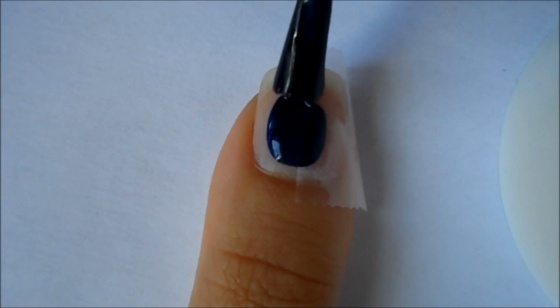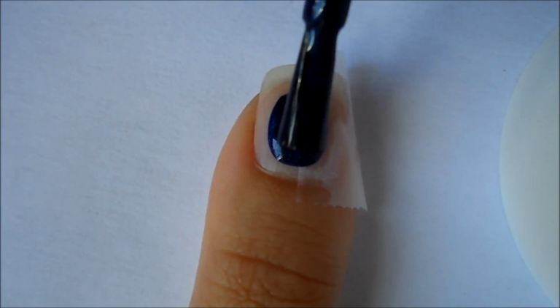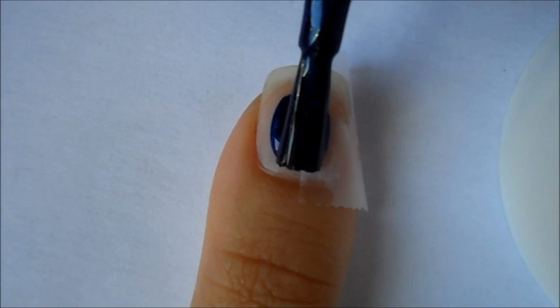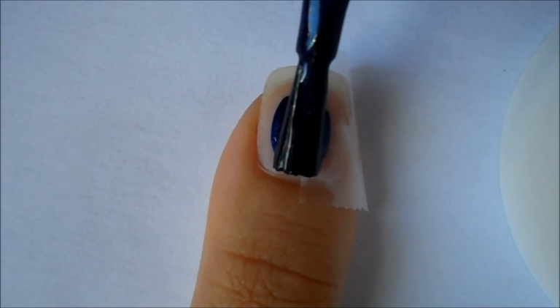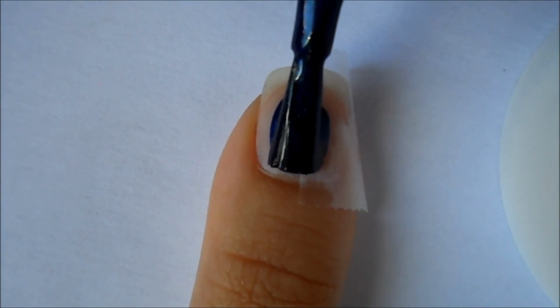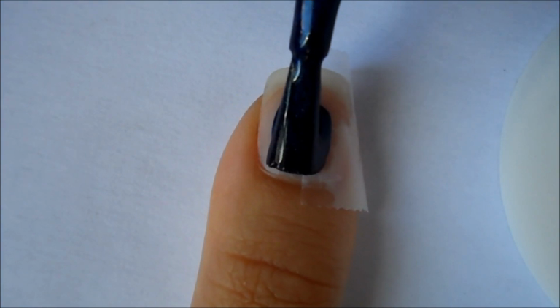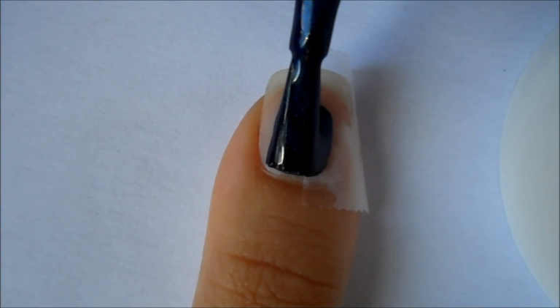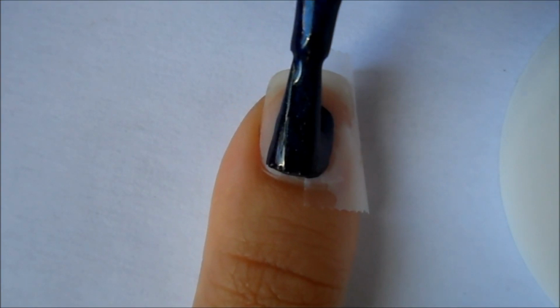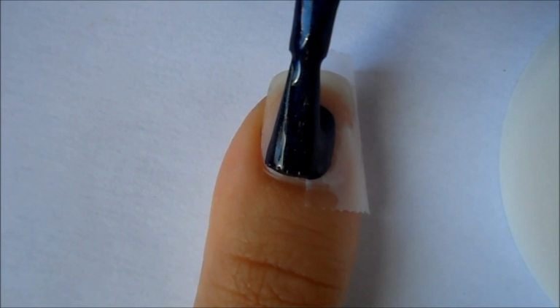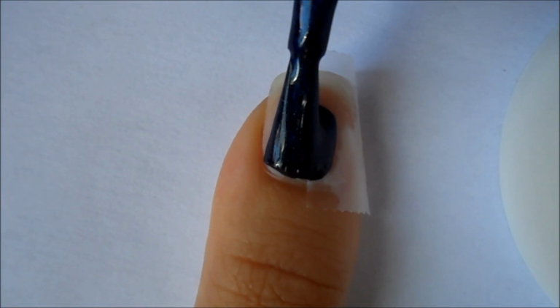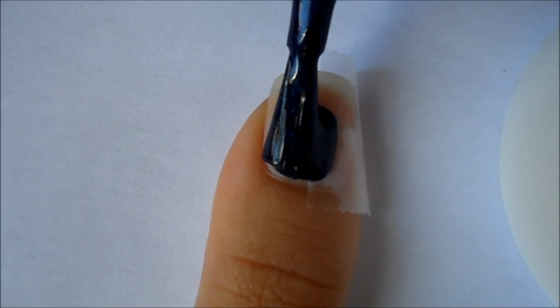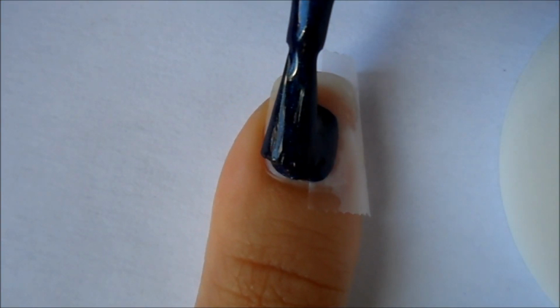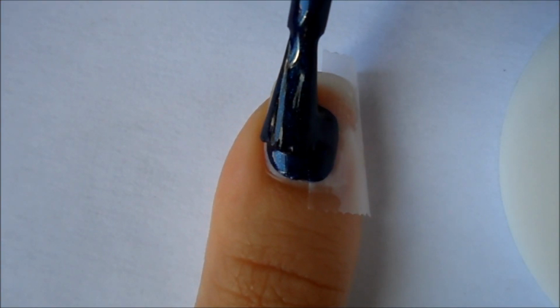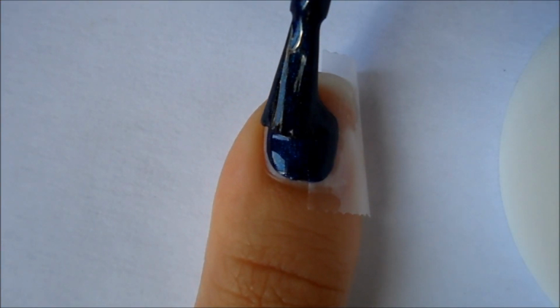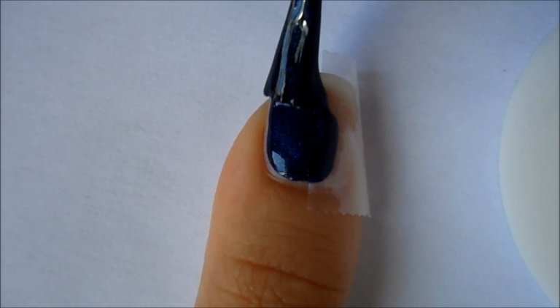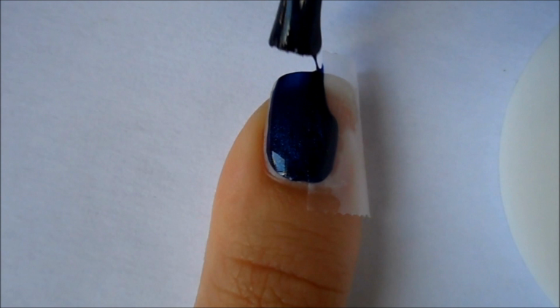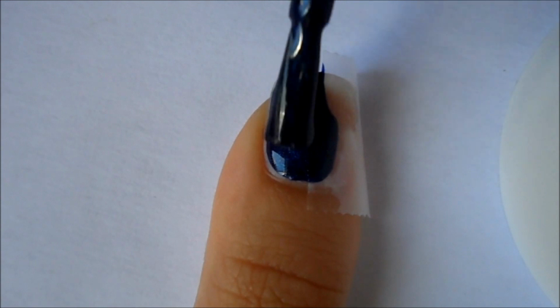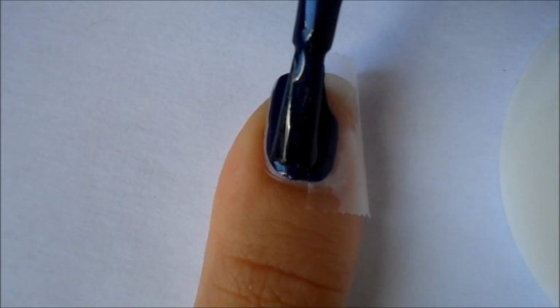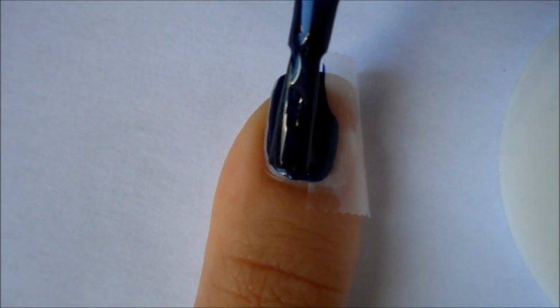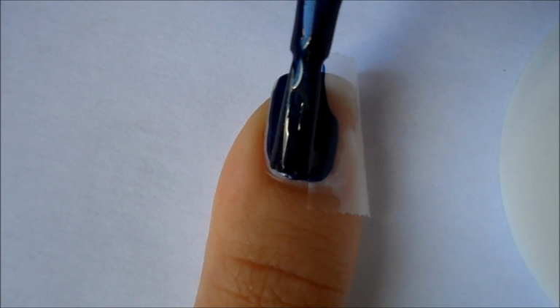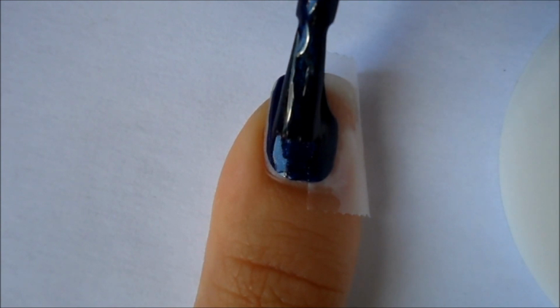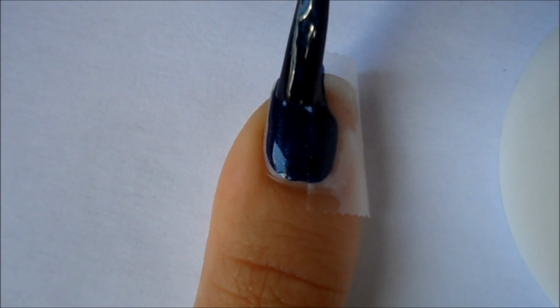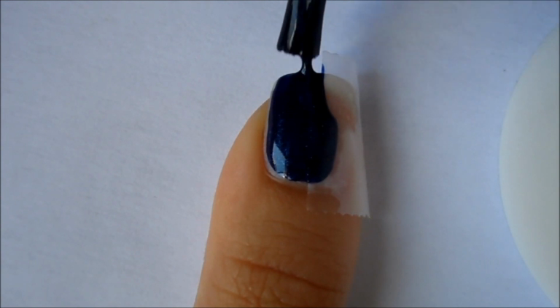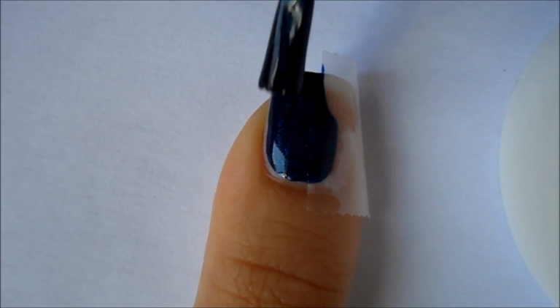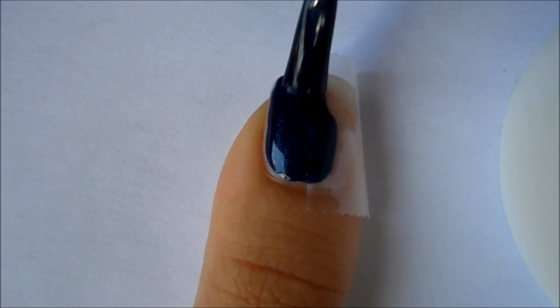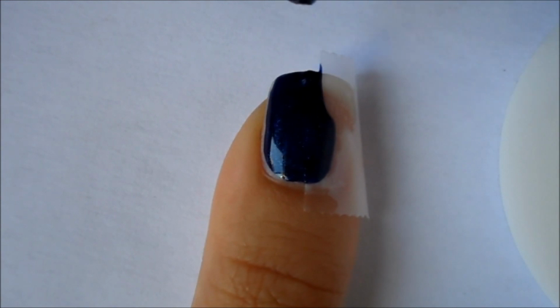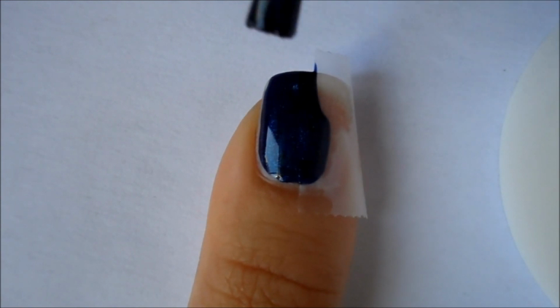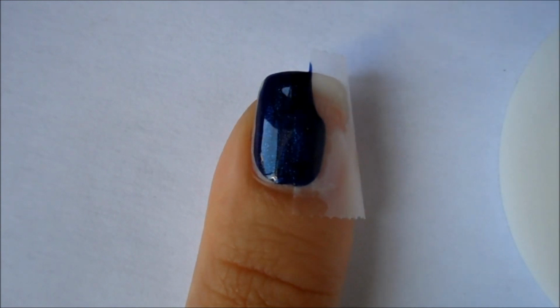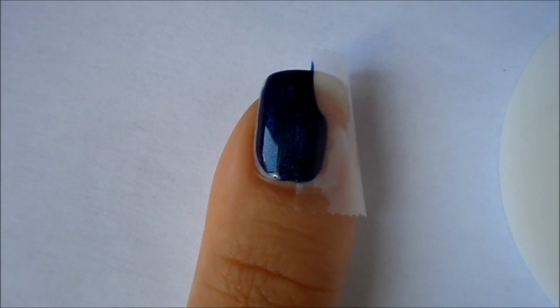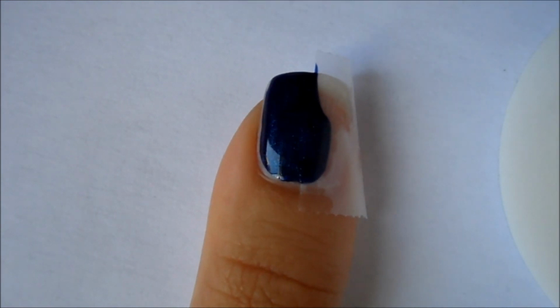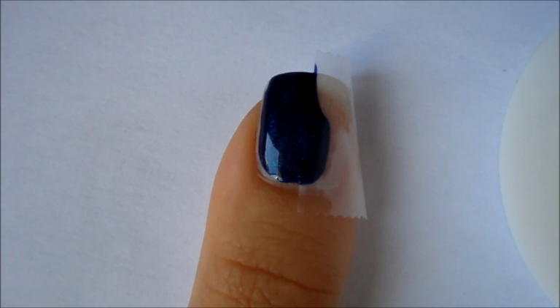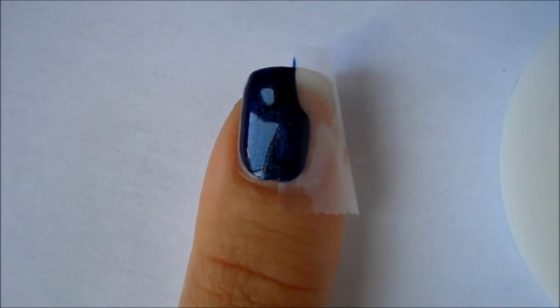Then apply your first color using a thicker coat than usual, and then immediately peel off the tape.